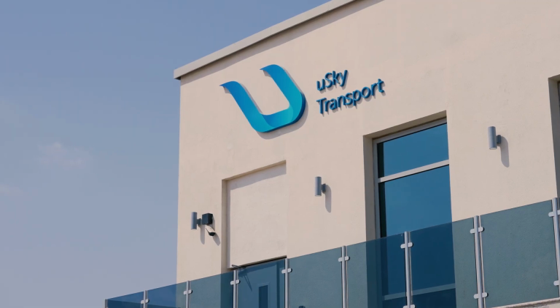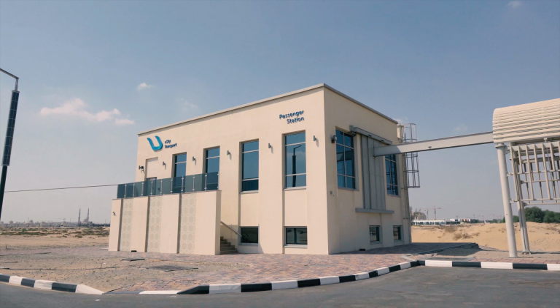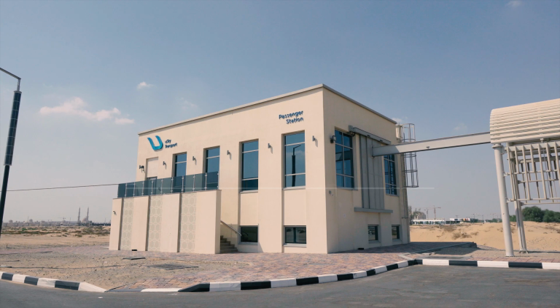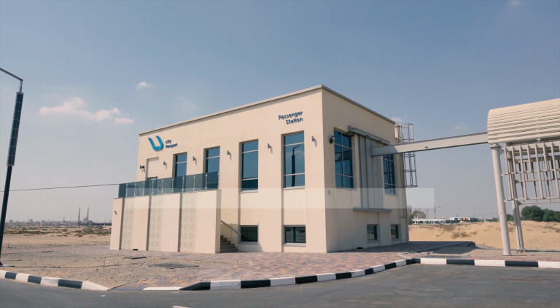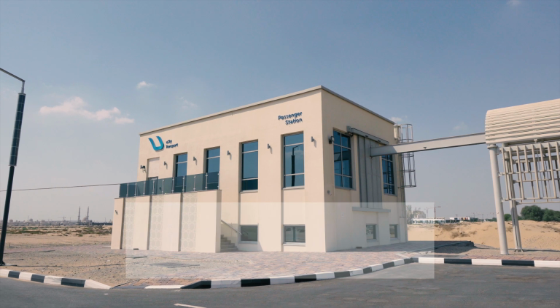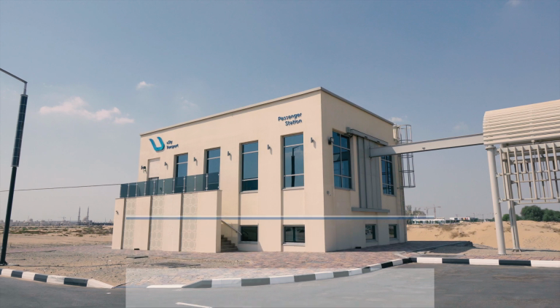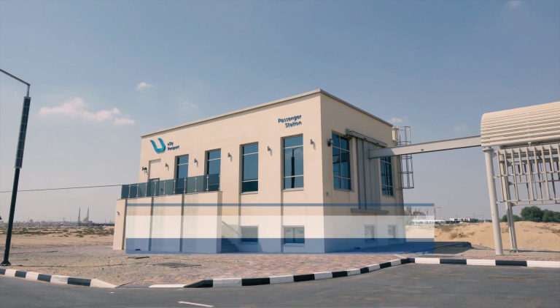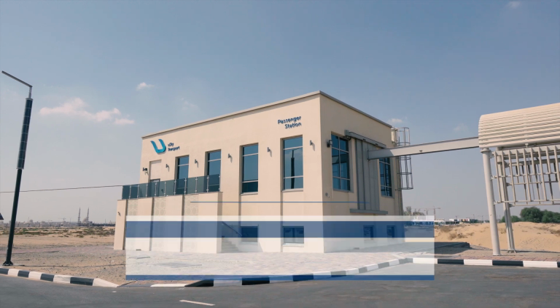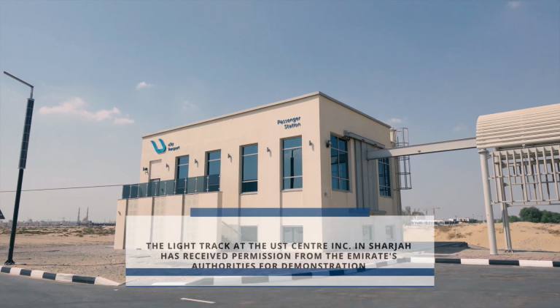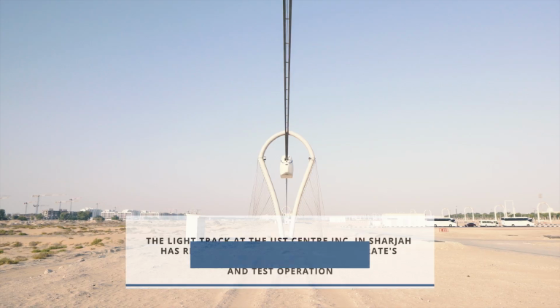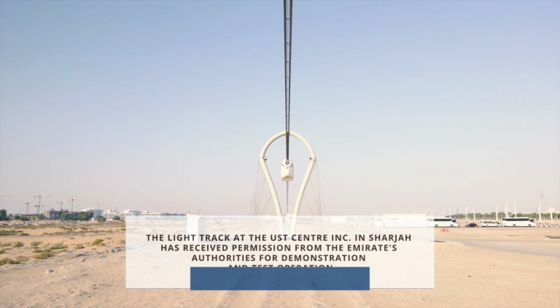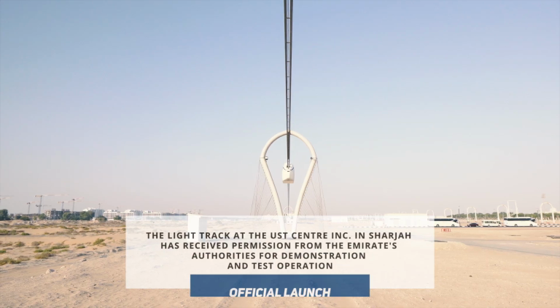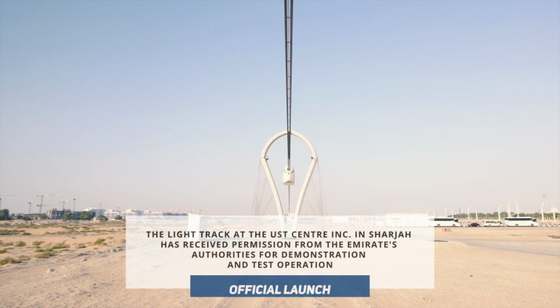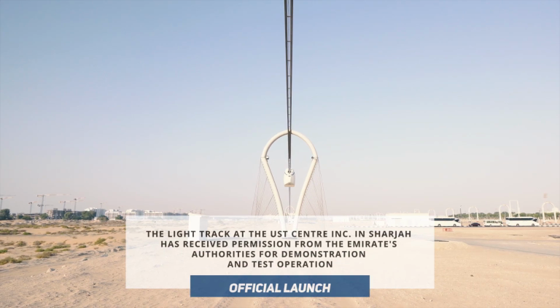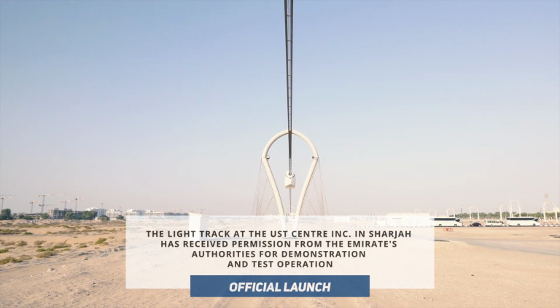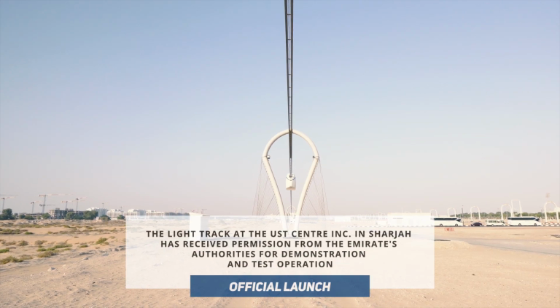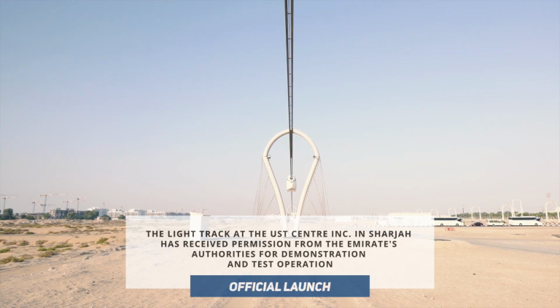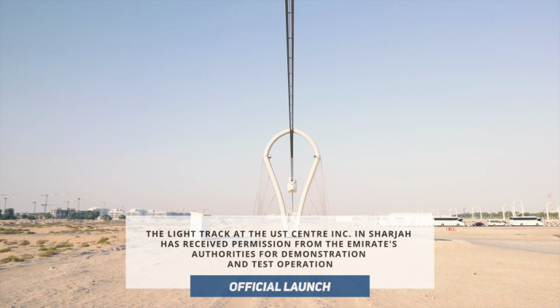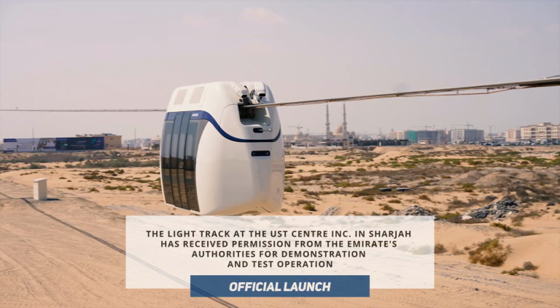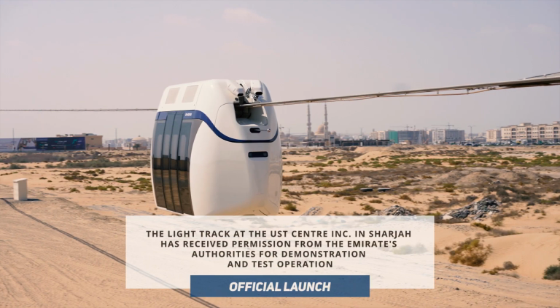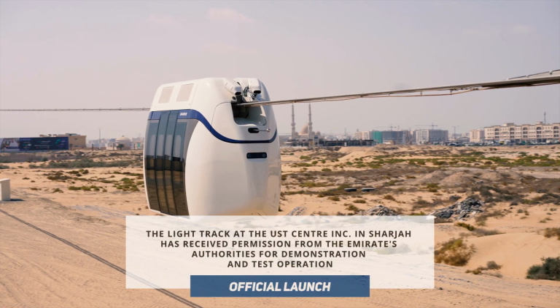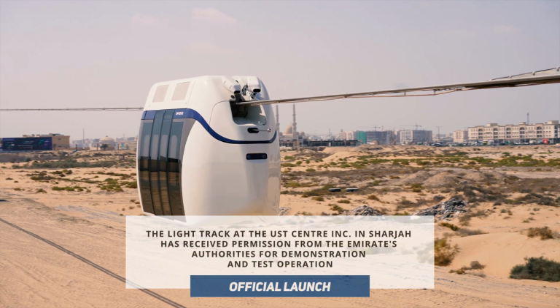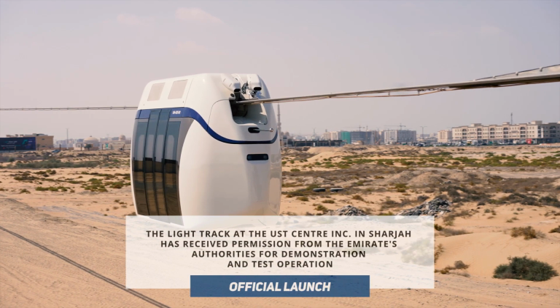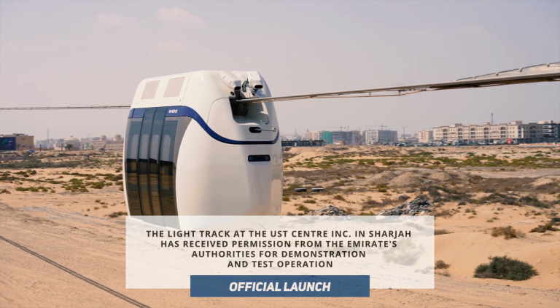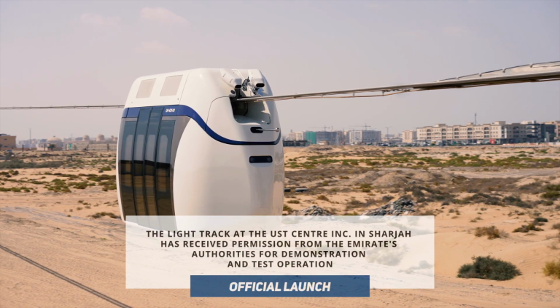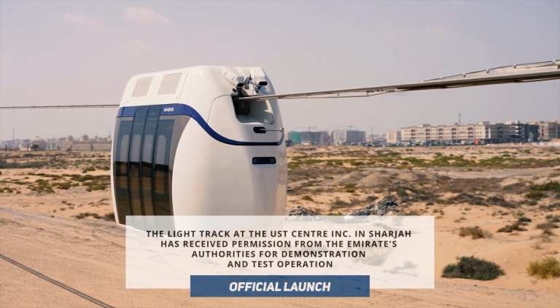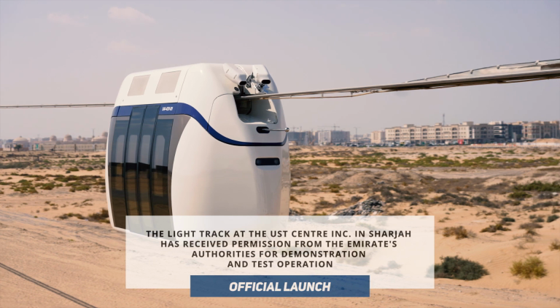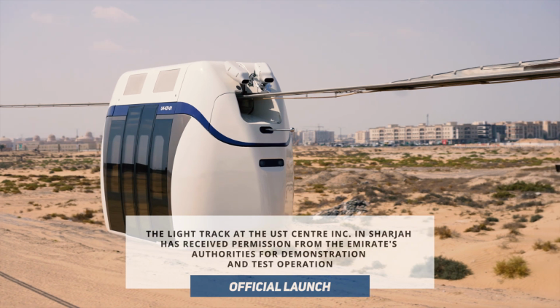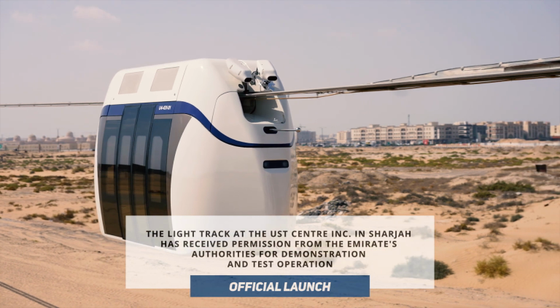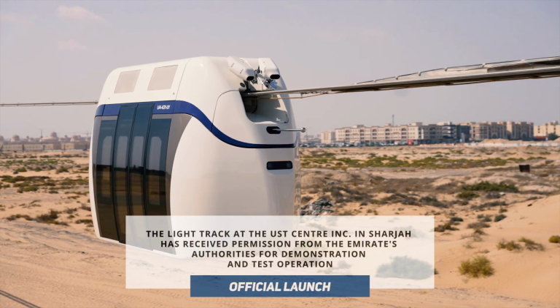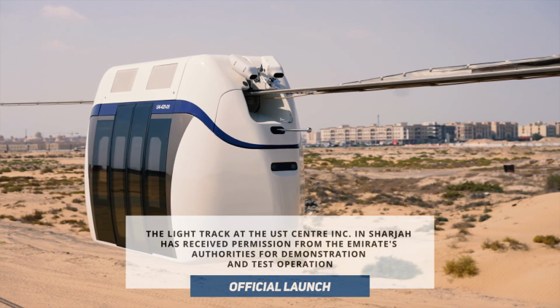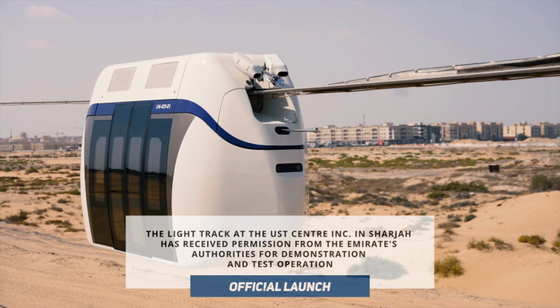In the autumn, the light track at the testing centre received permission from the Emirates authorities for demonstration and test operation.